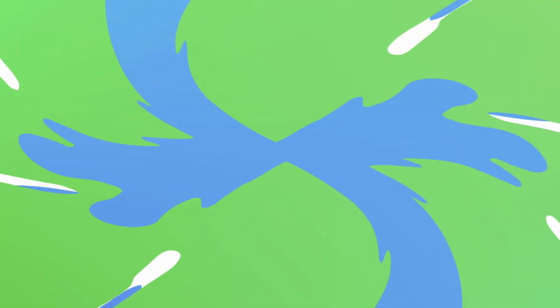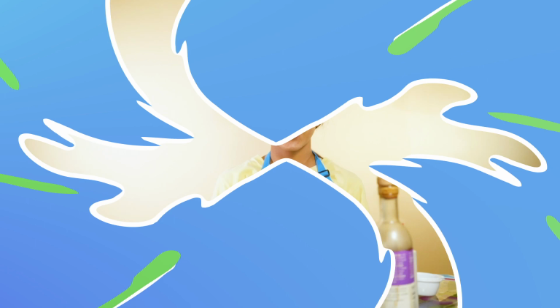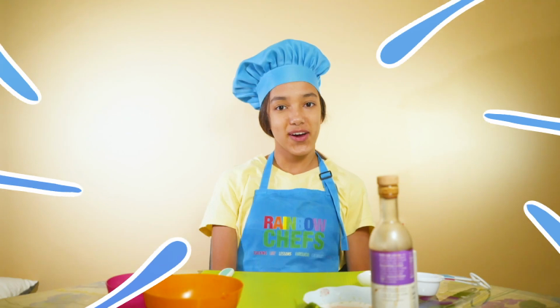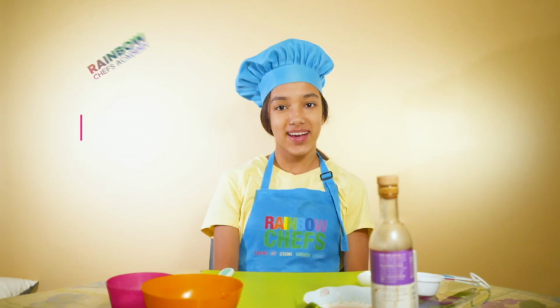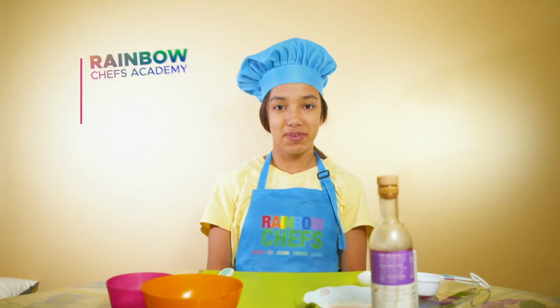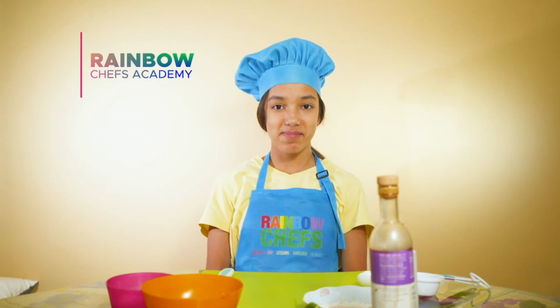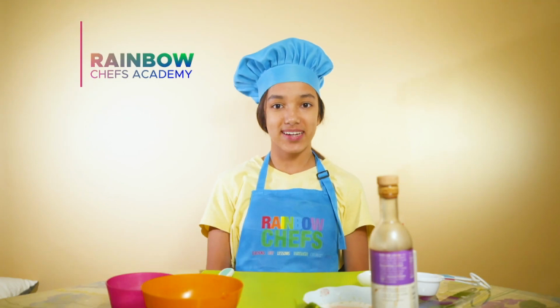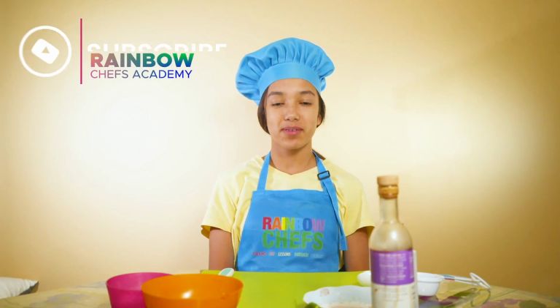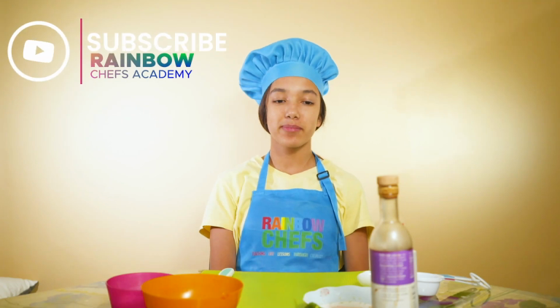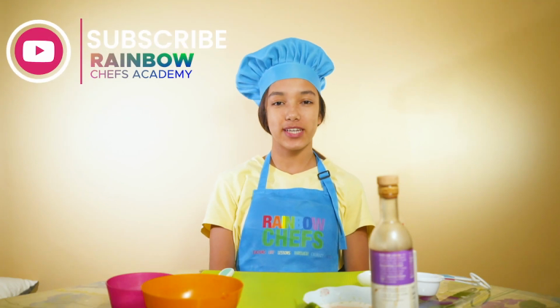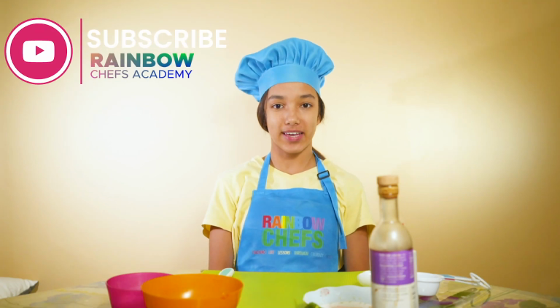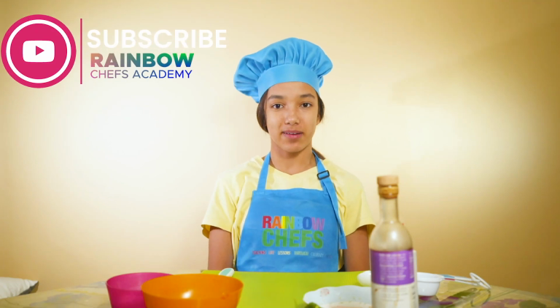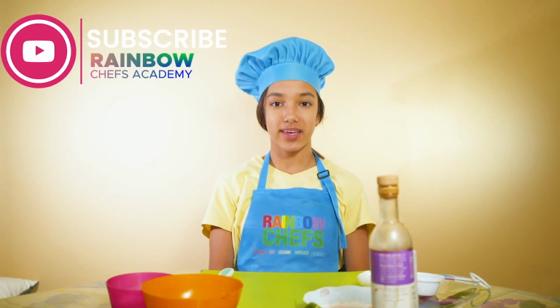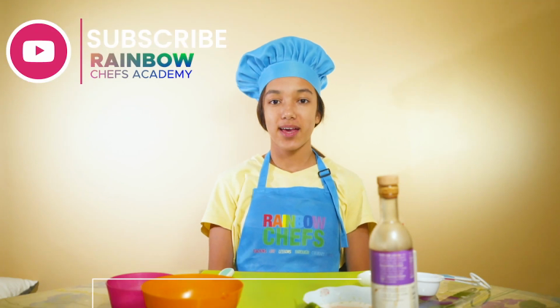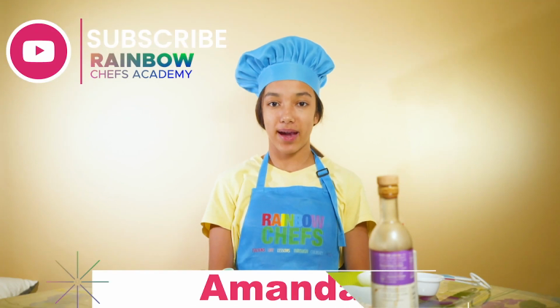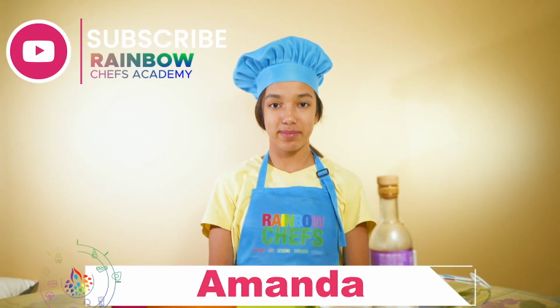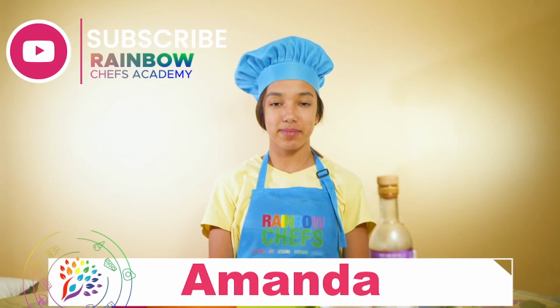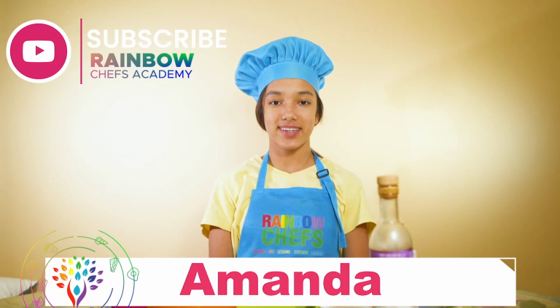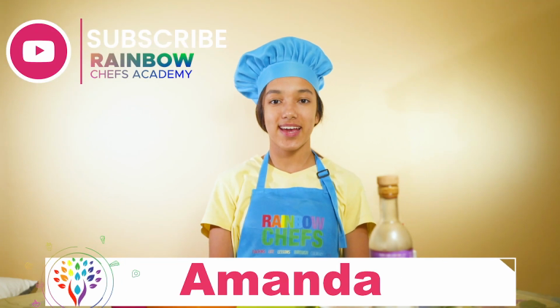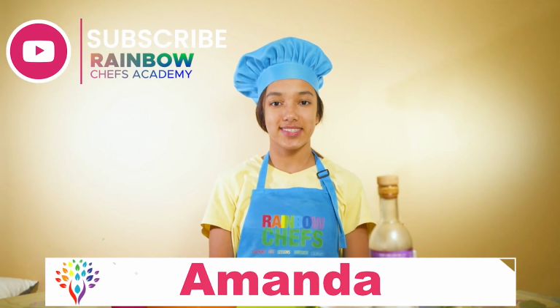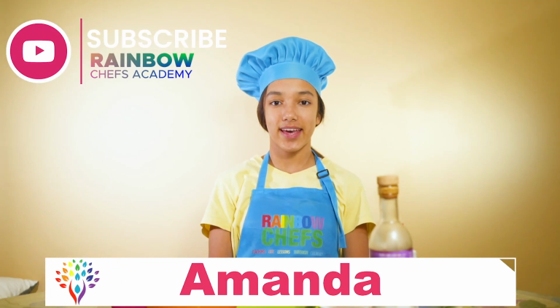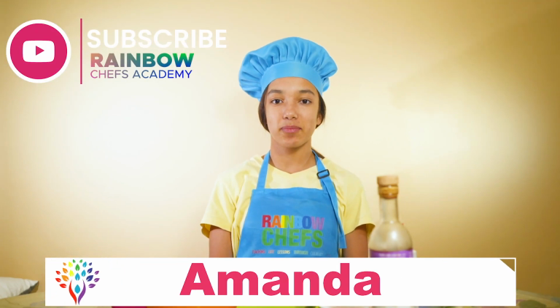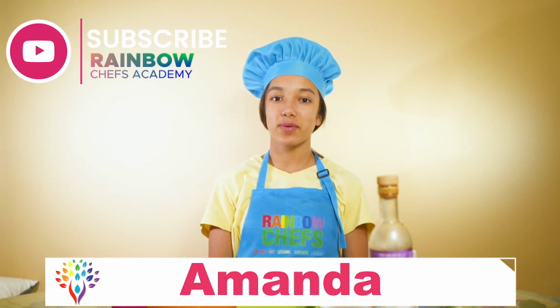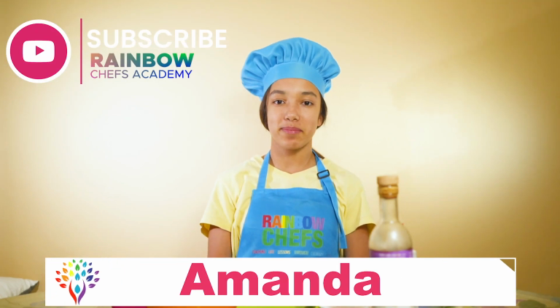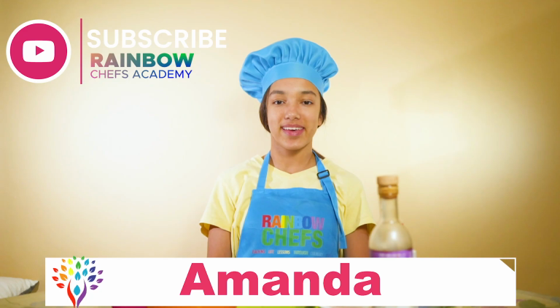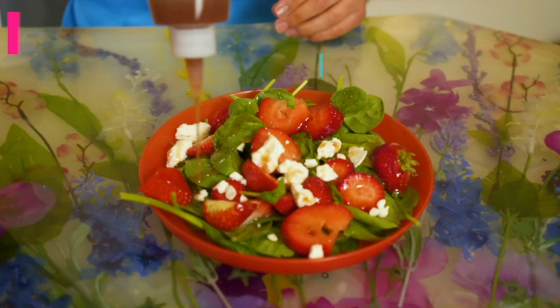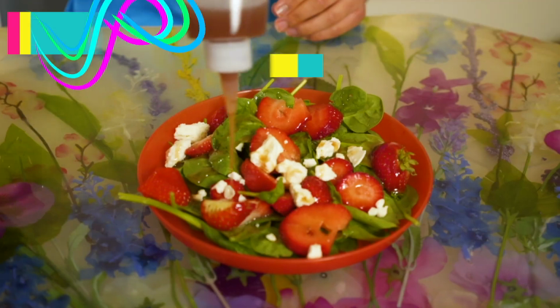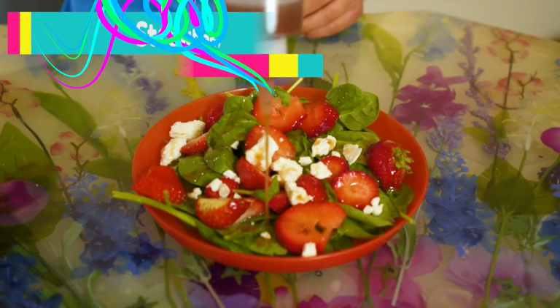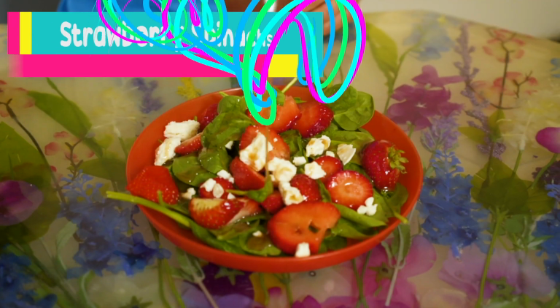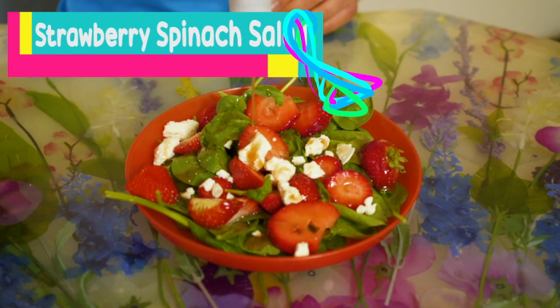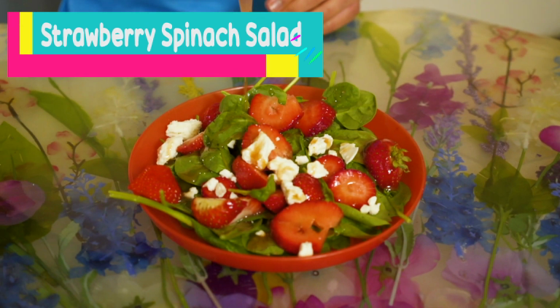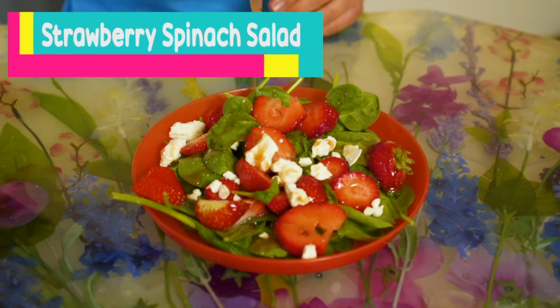Hello and welcome back to Rainbow Chef Academy. My name is Amanda and today we will be making strawberry spinach salad.